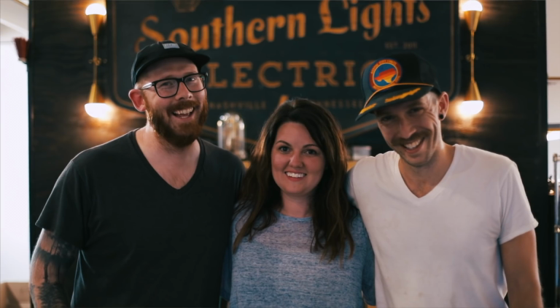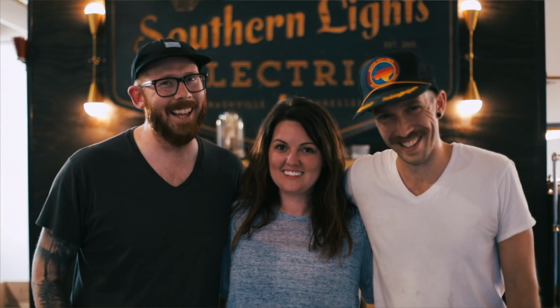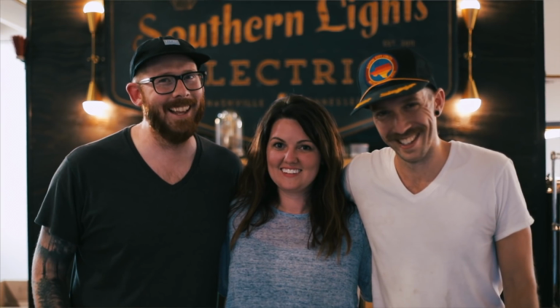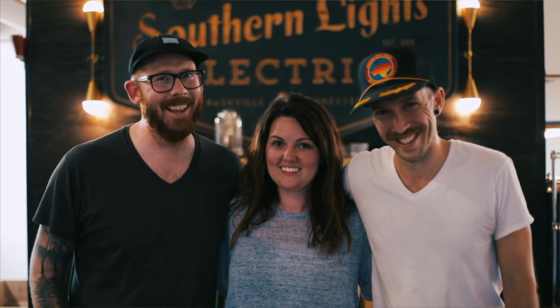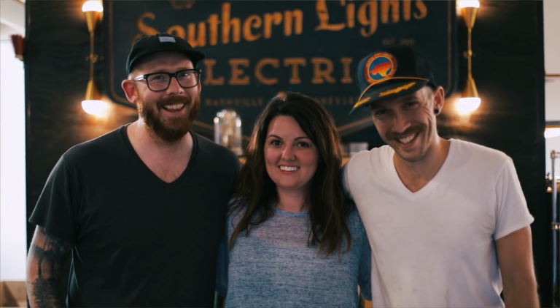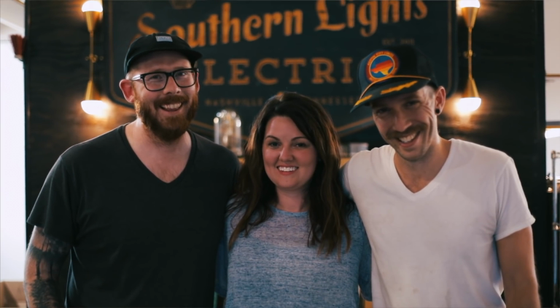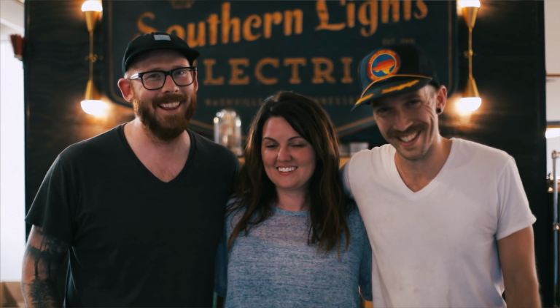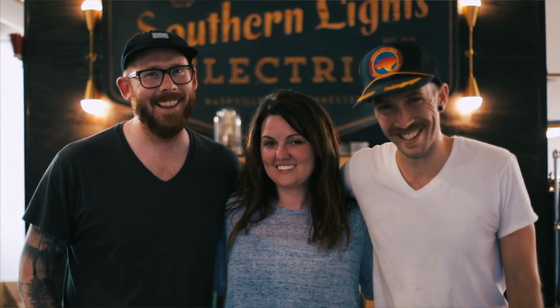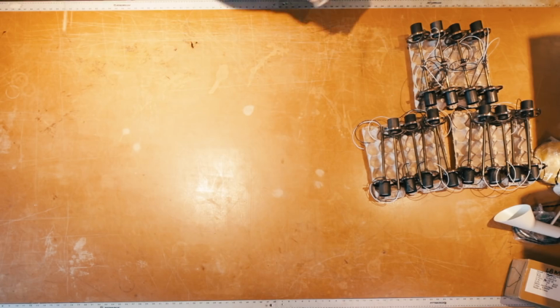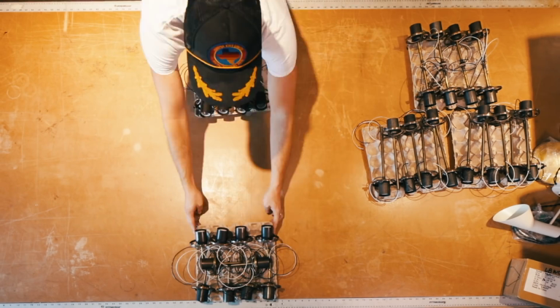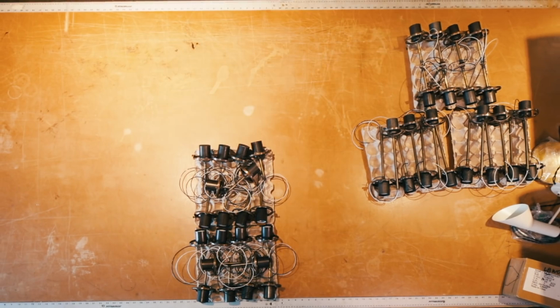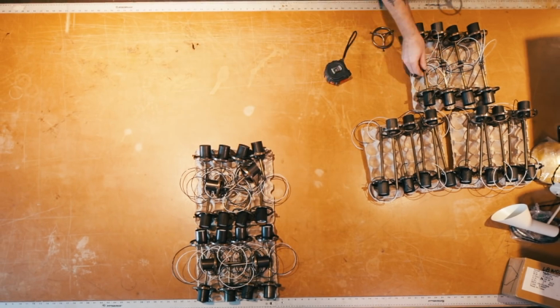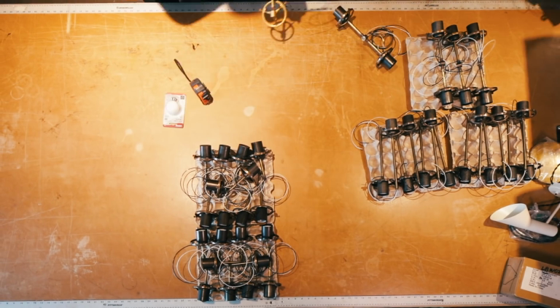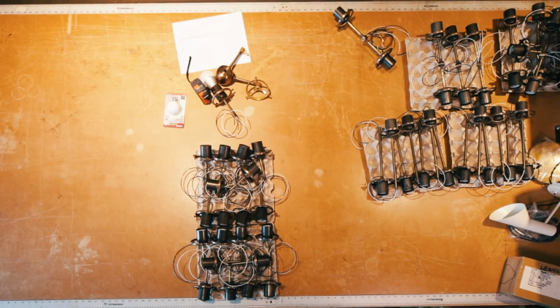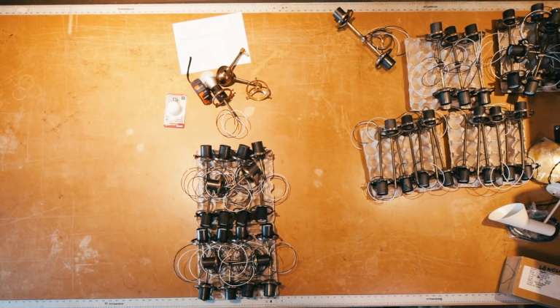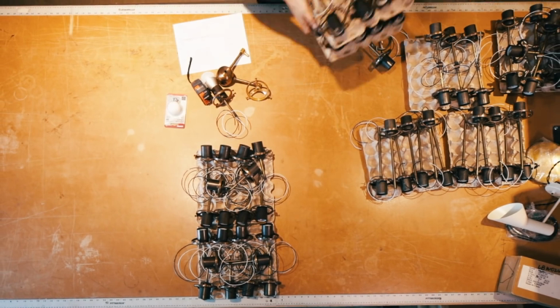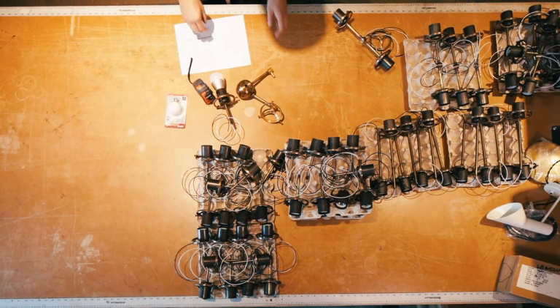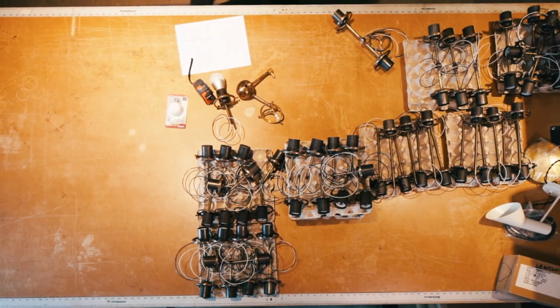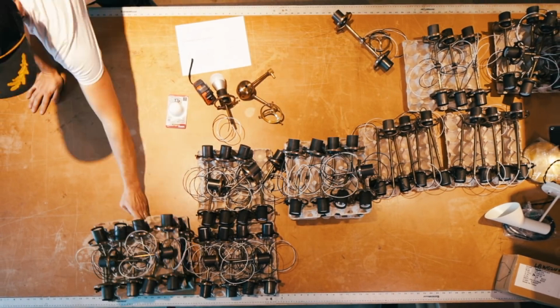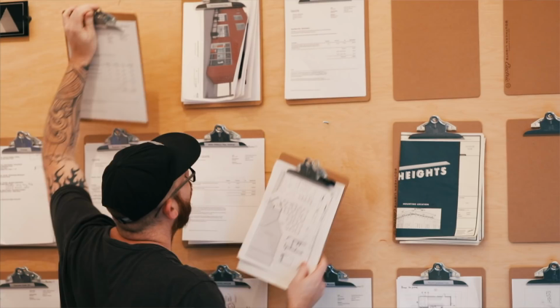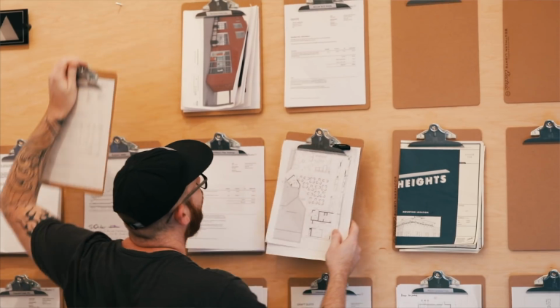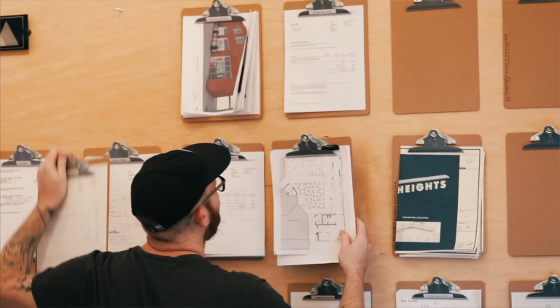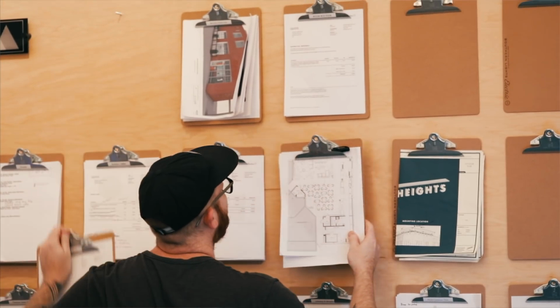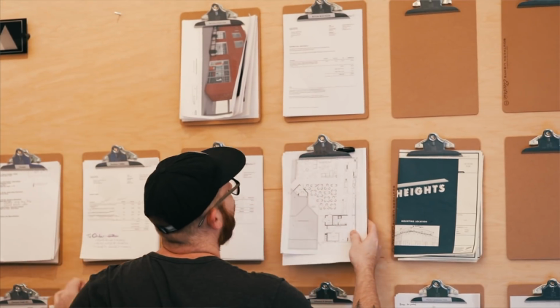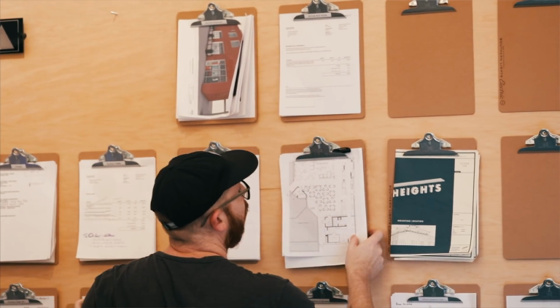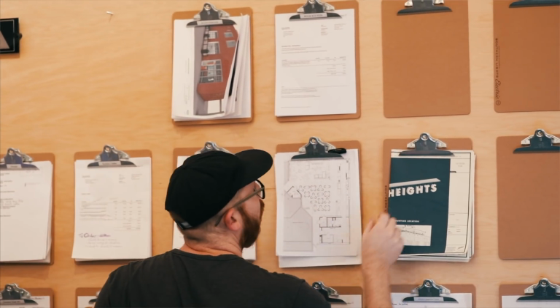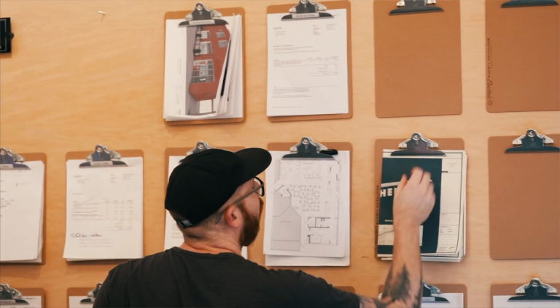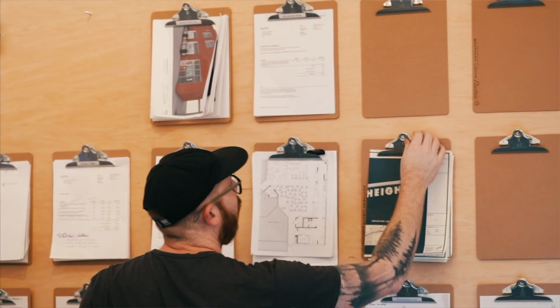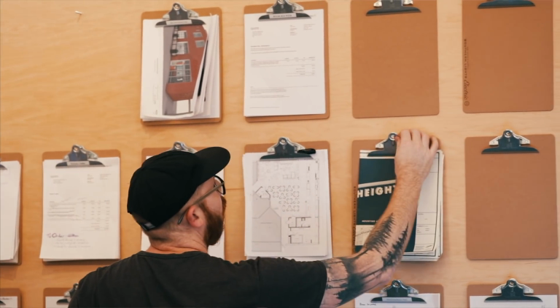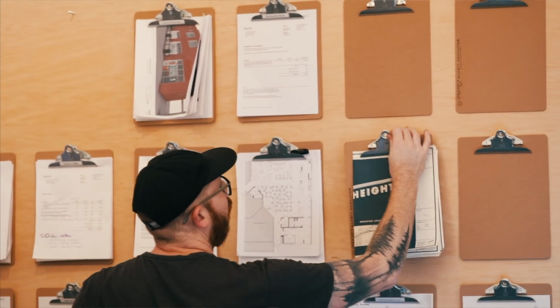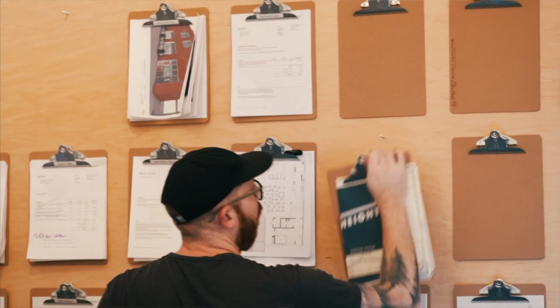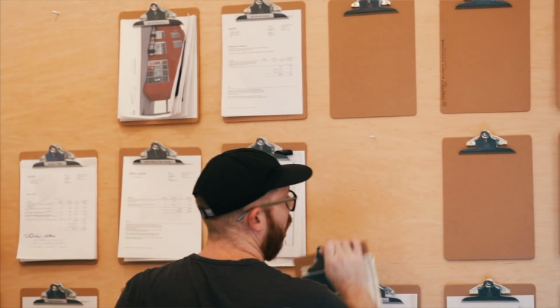From the beginning we were always self-financed. Eventually orders started getting bigger and you don't always have the working capital to float that stuff.